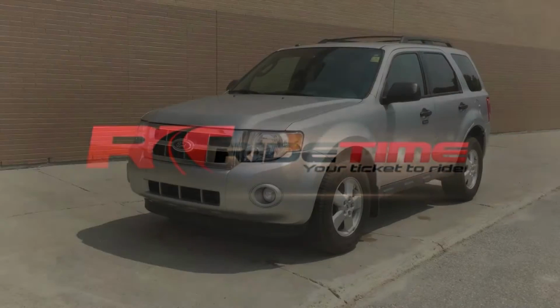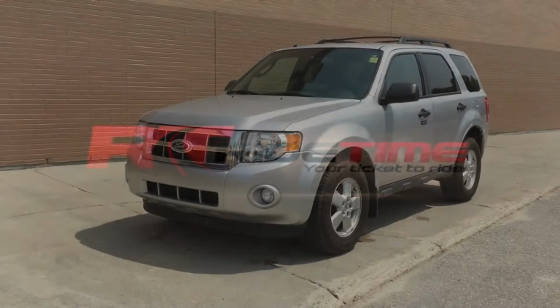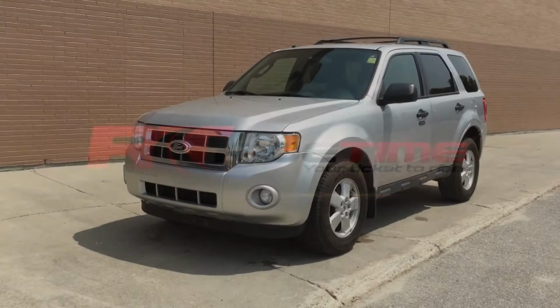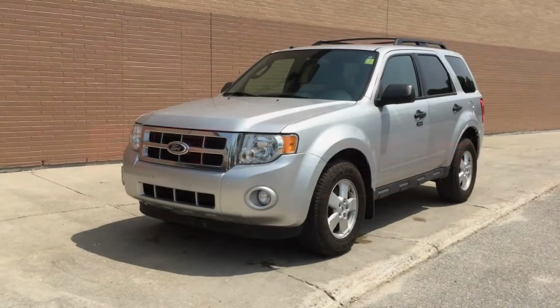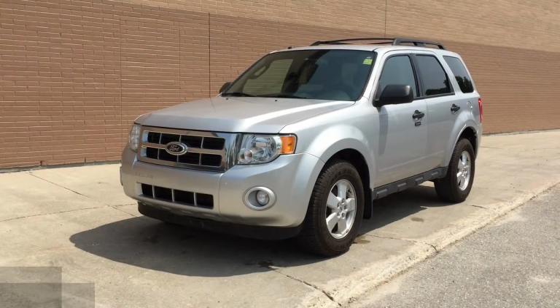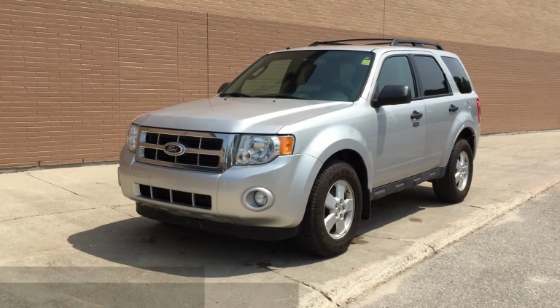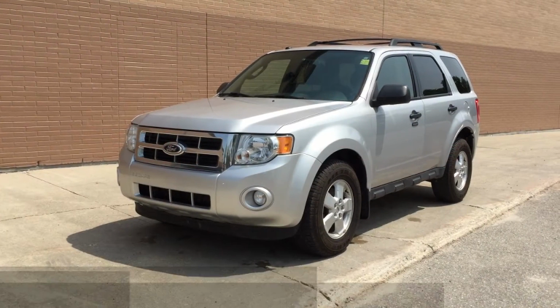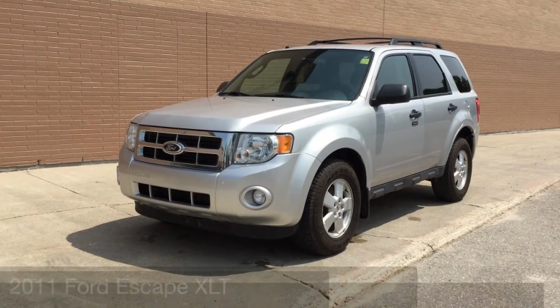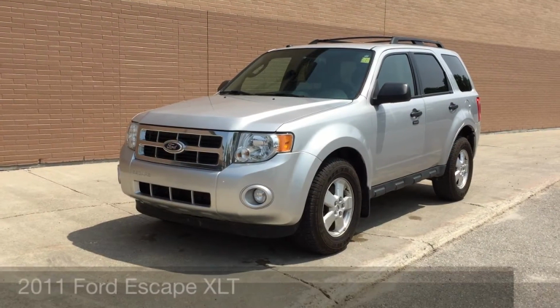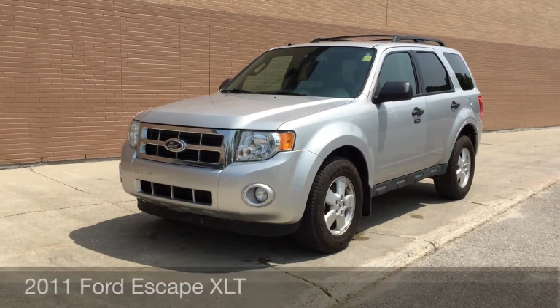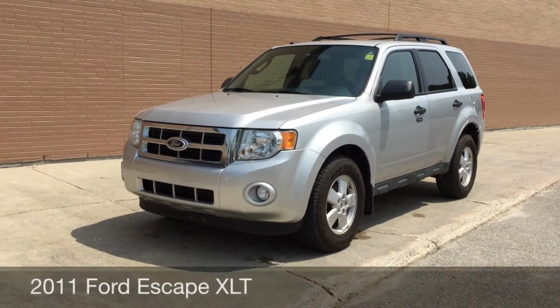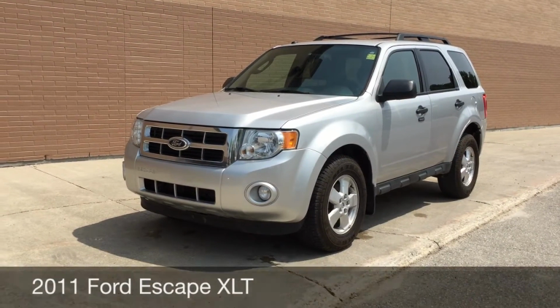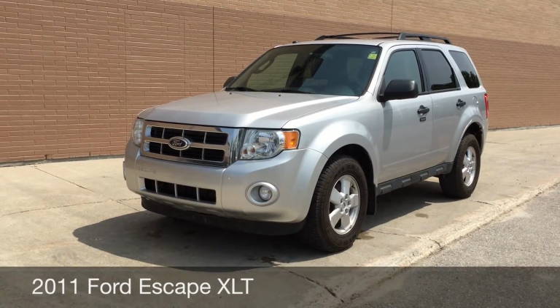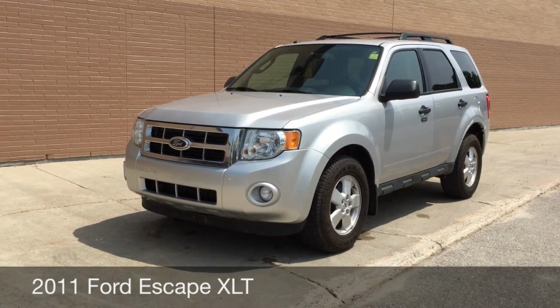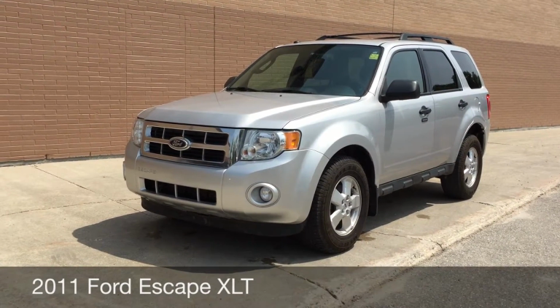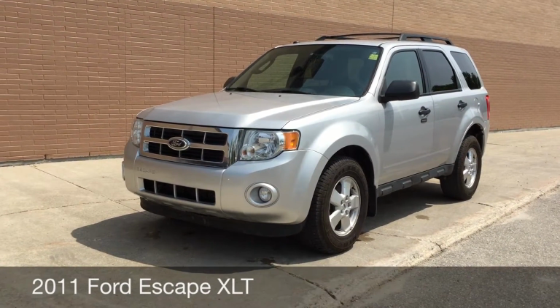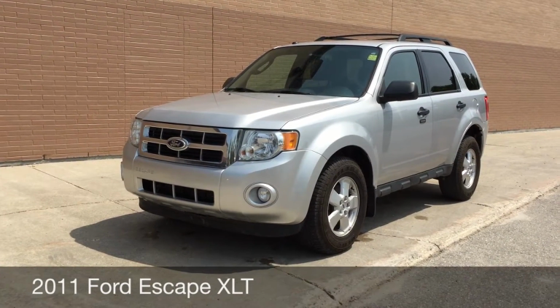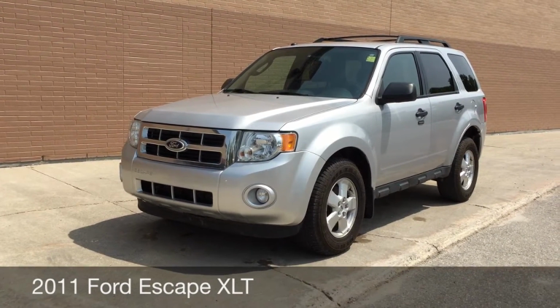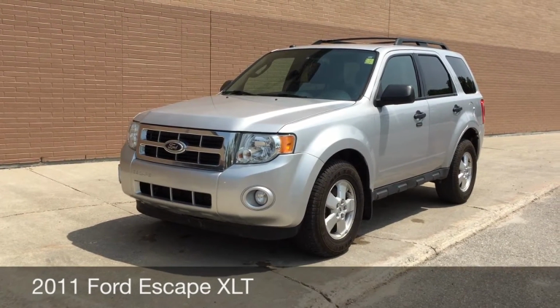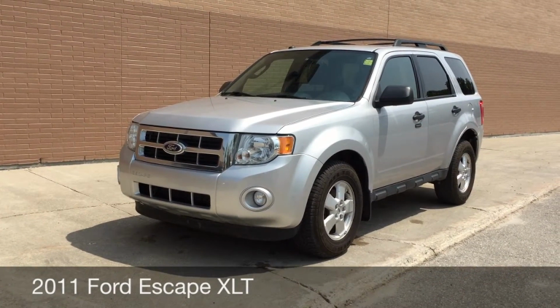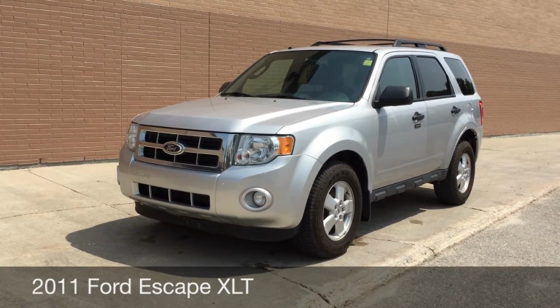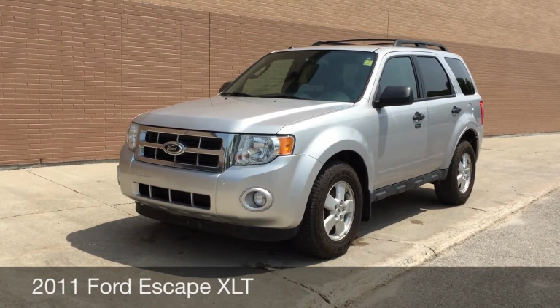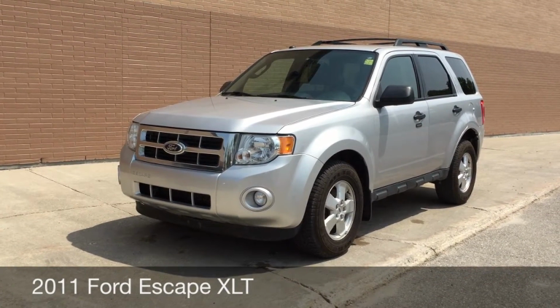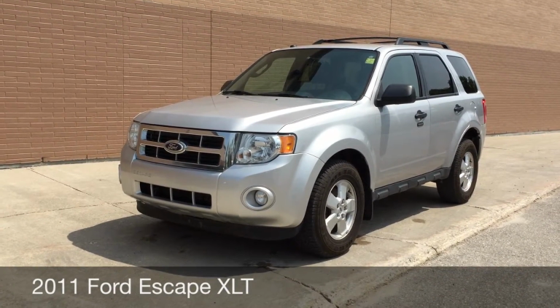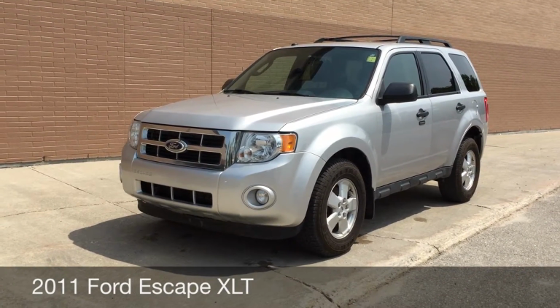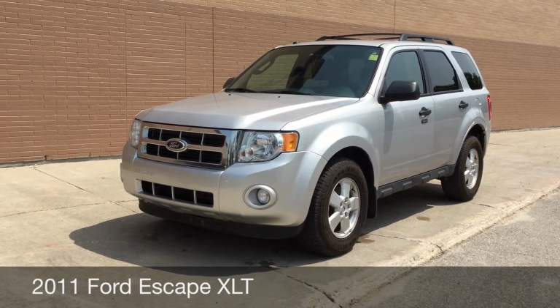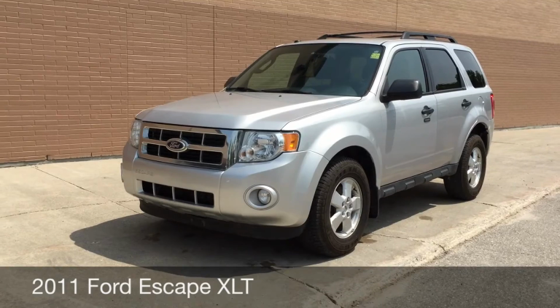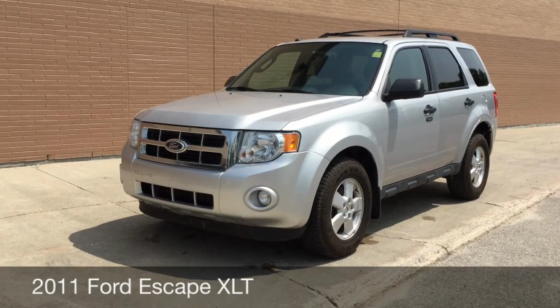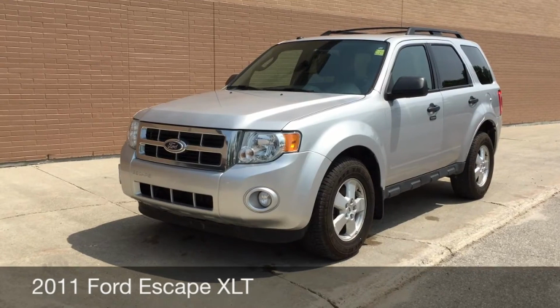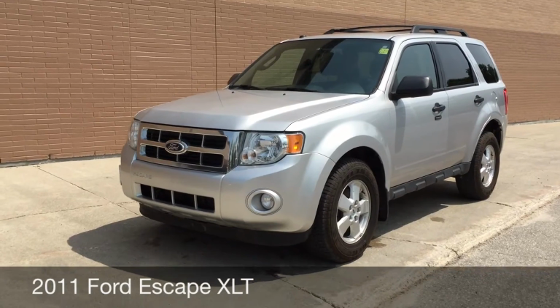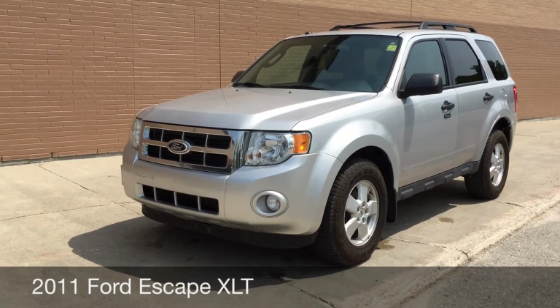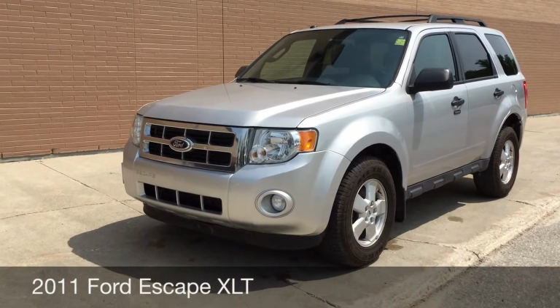Hey, this is Ride Time with two locations. What we have here is a 2011 Ford Escape XLT.